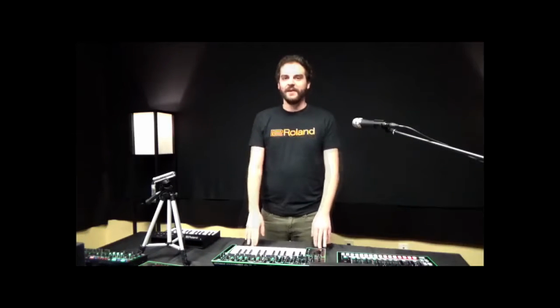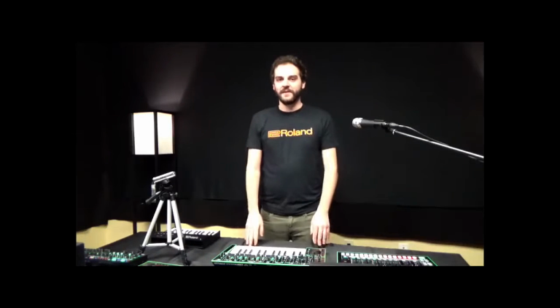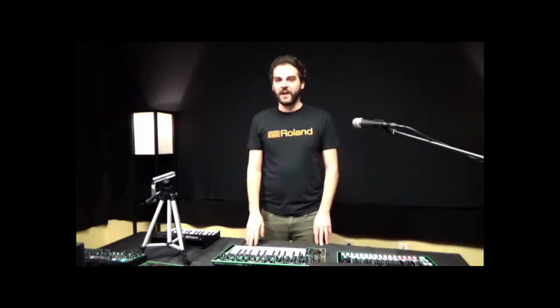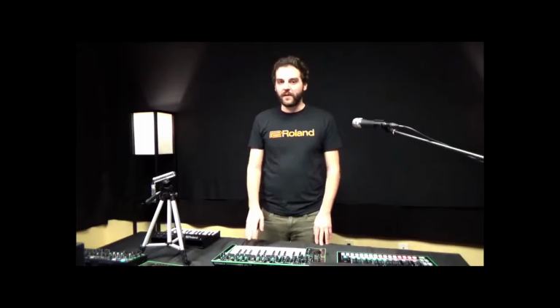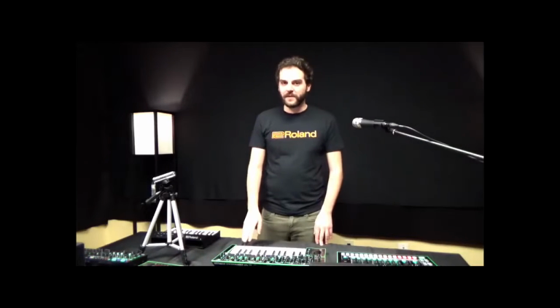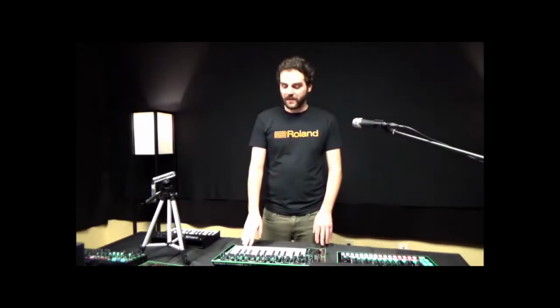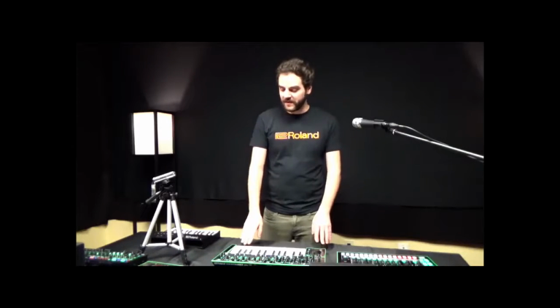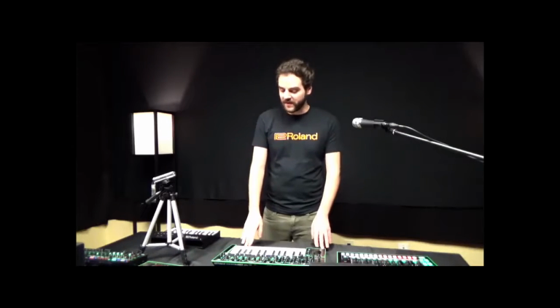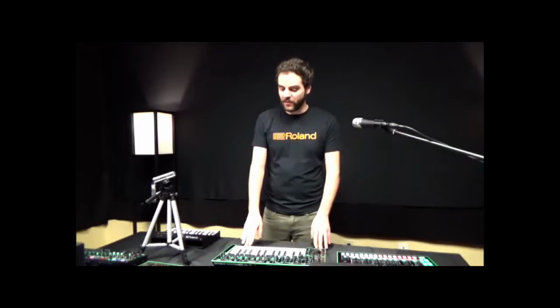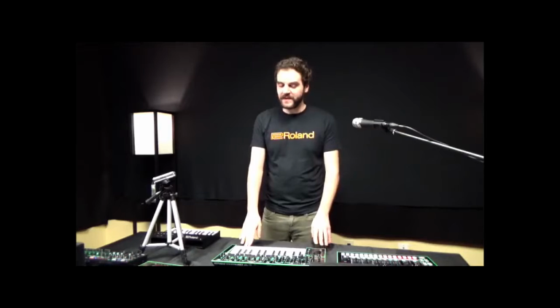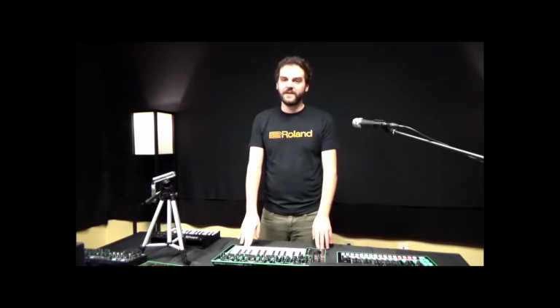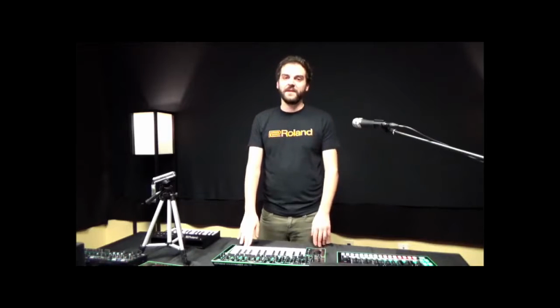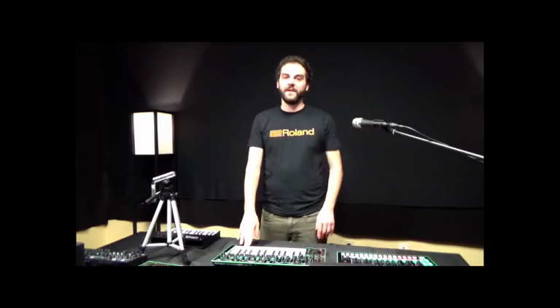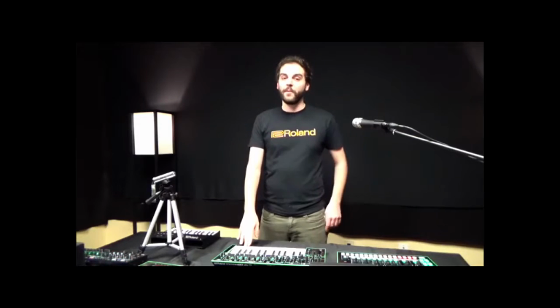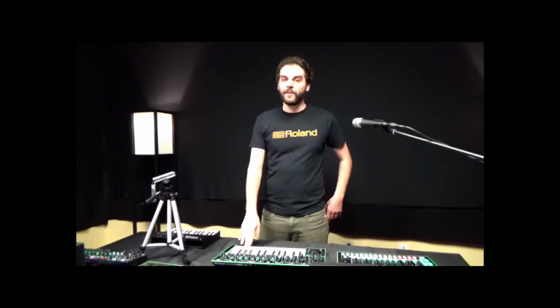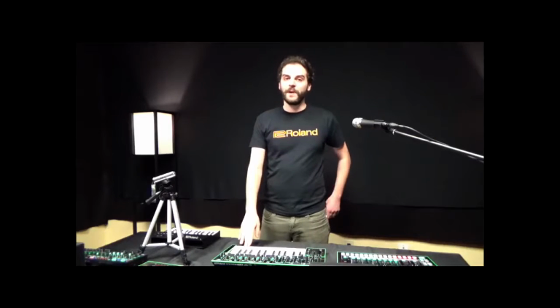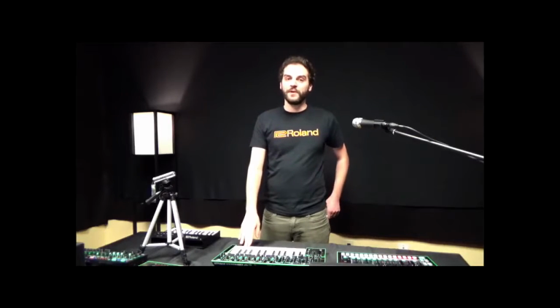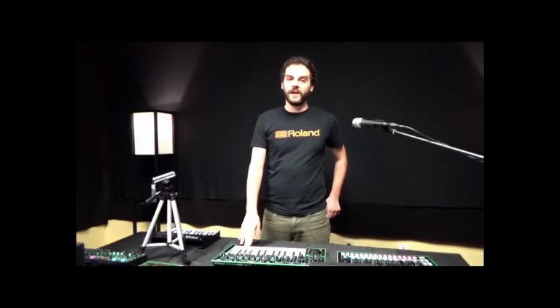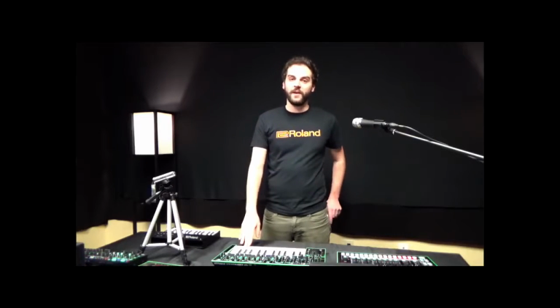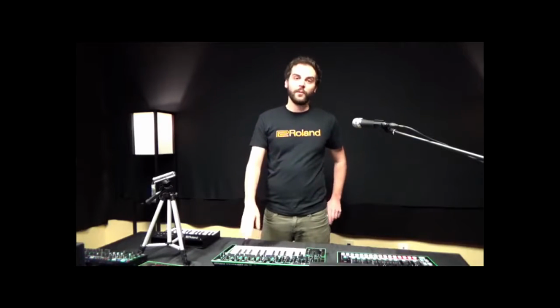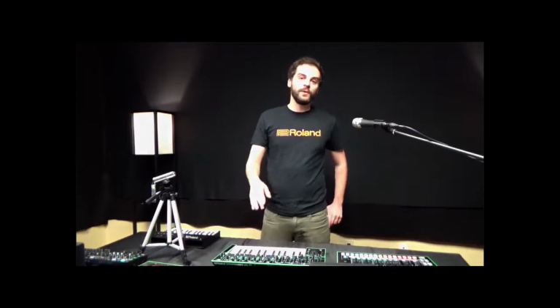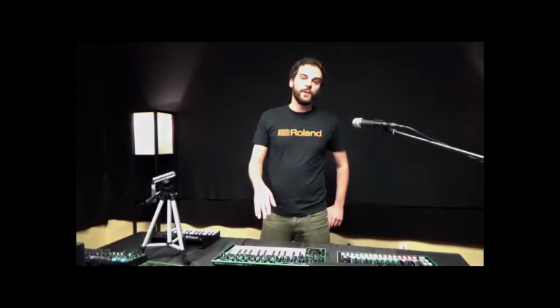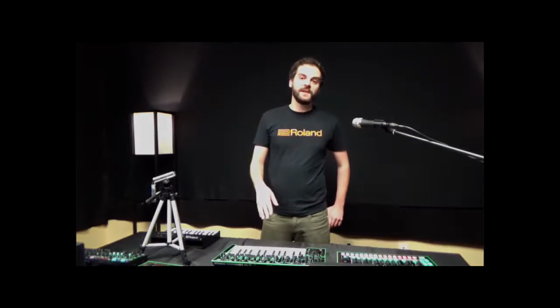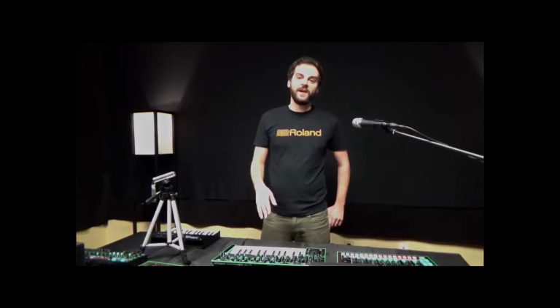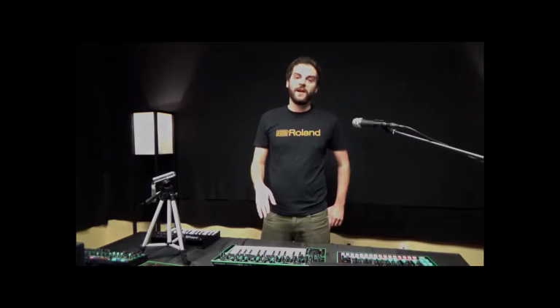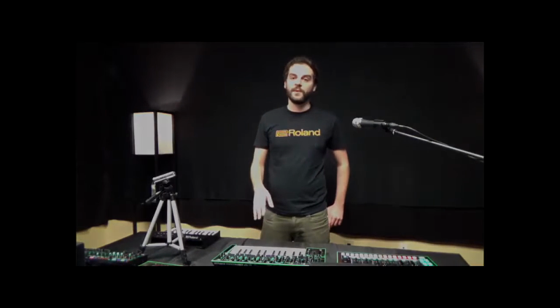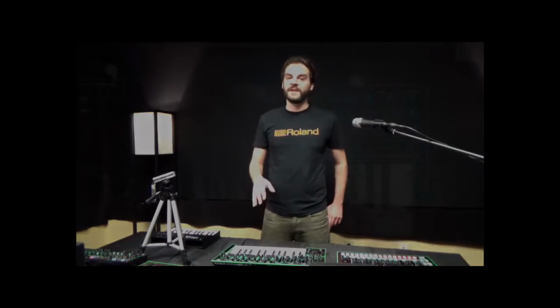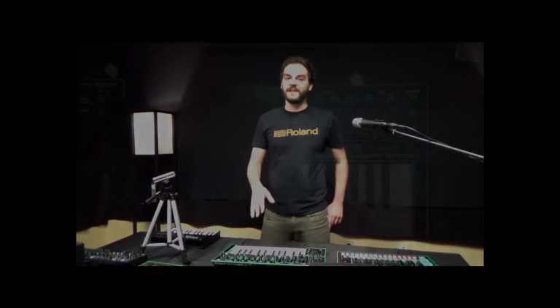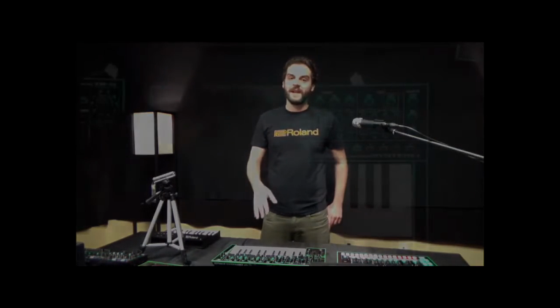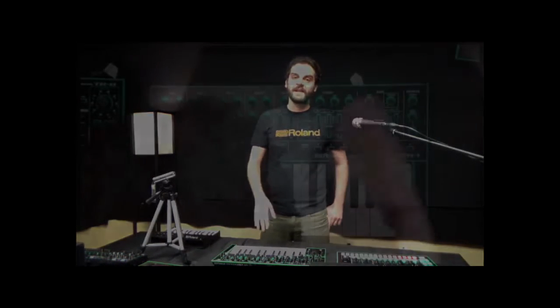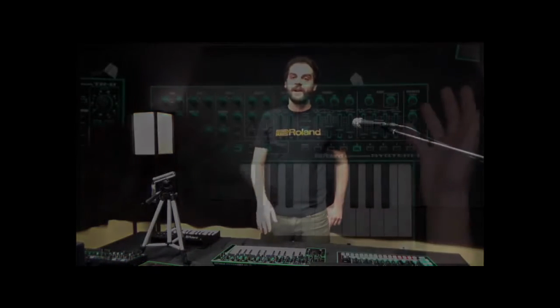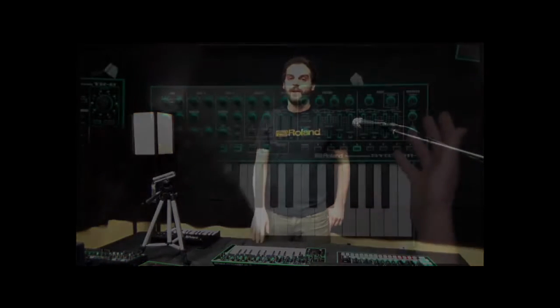So that covers it for the System 1 synth. For more information, check out rolandus.com or skitscat.com.